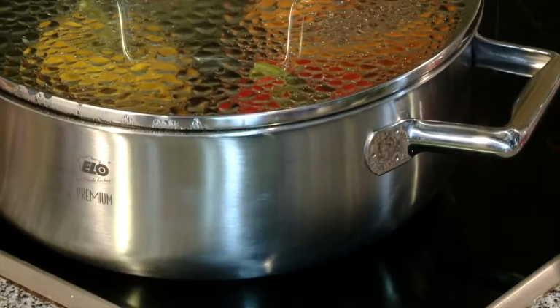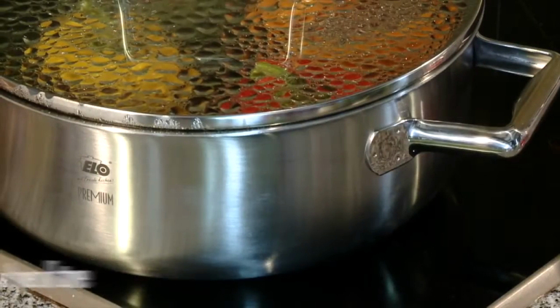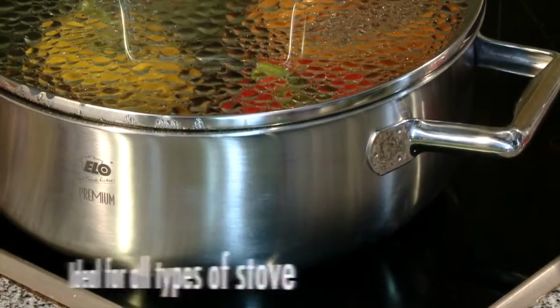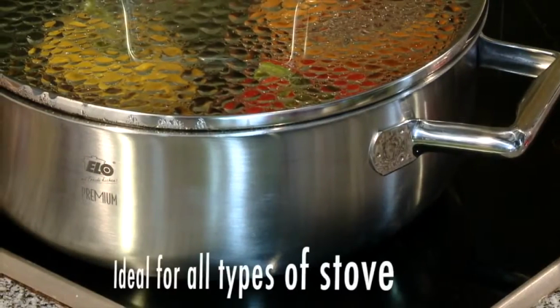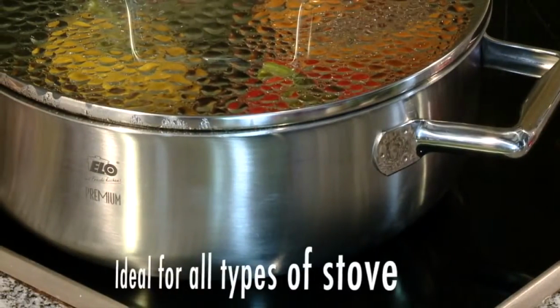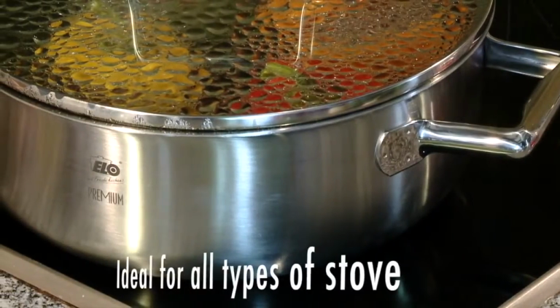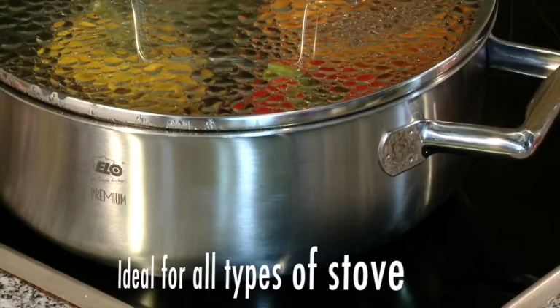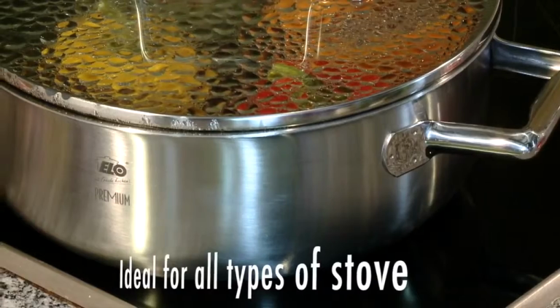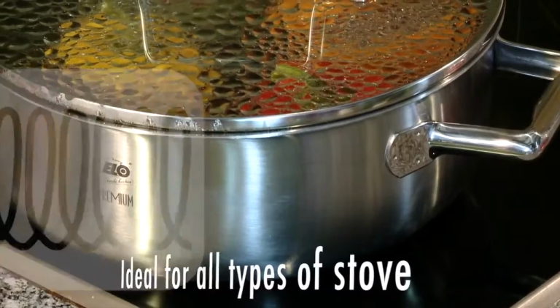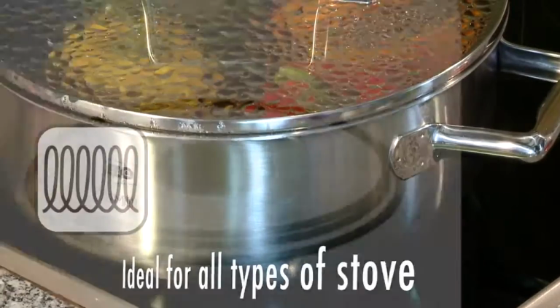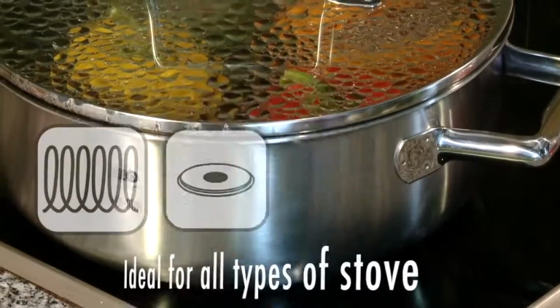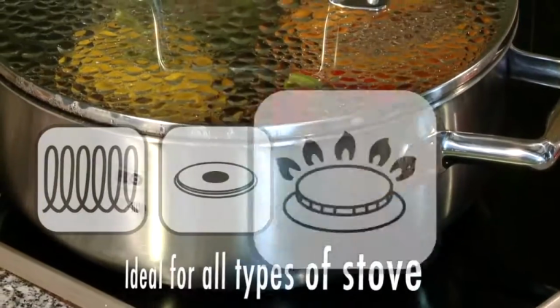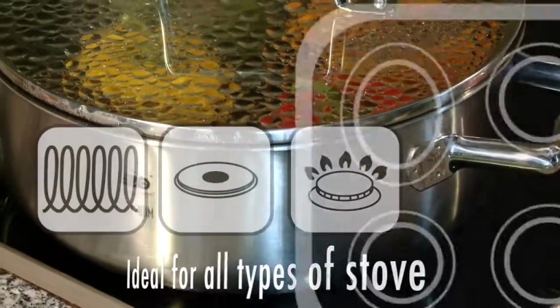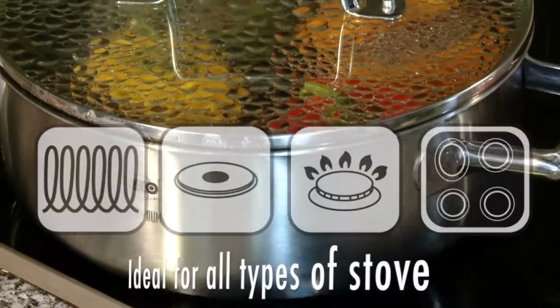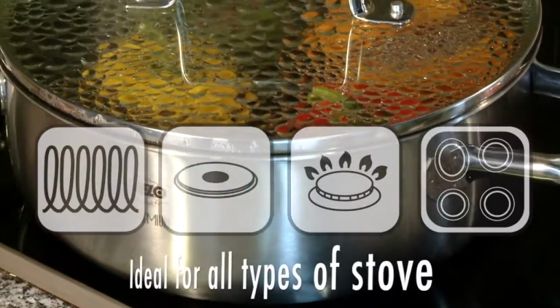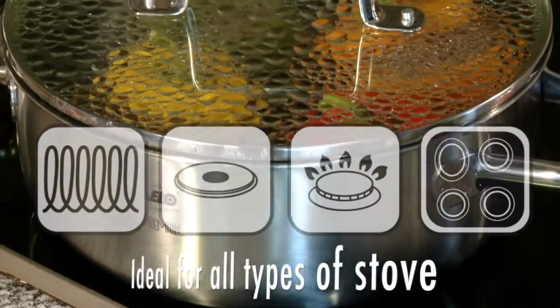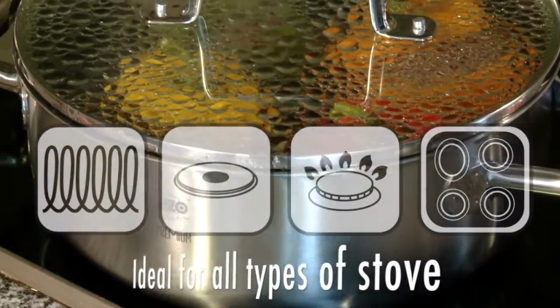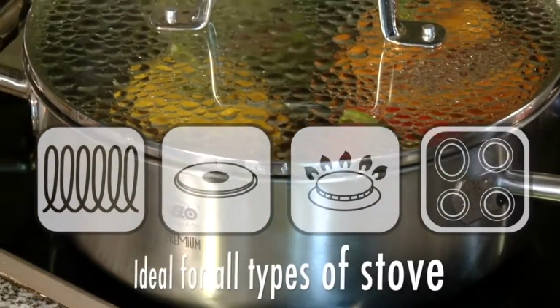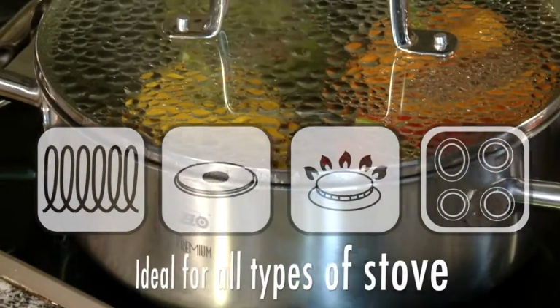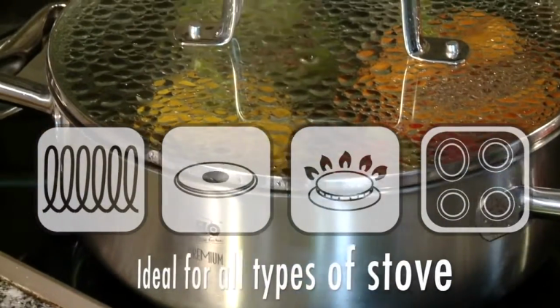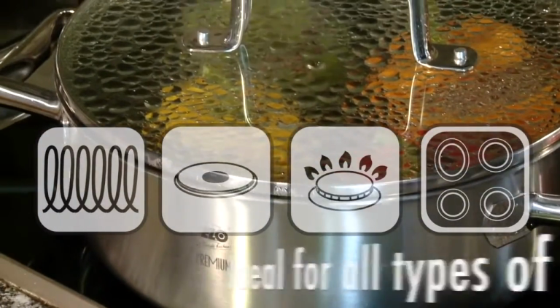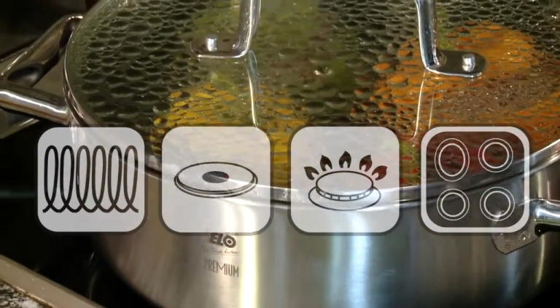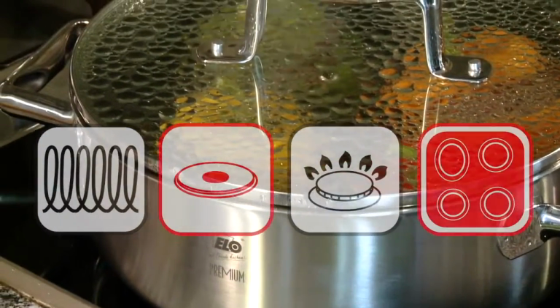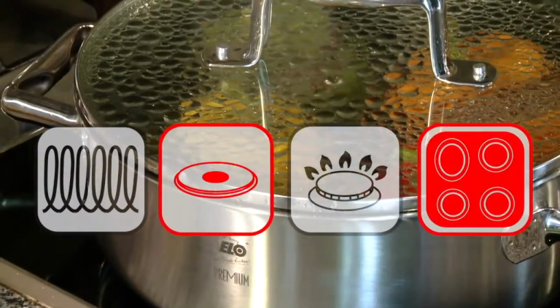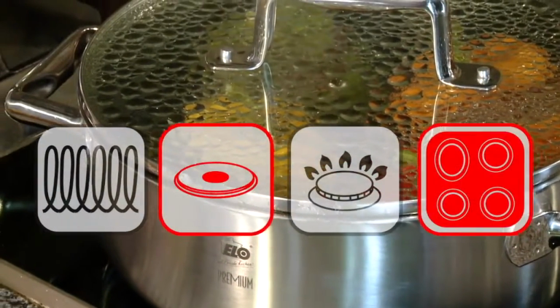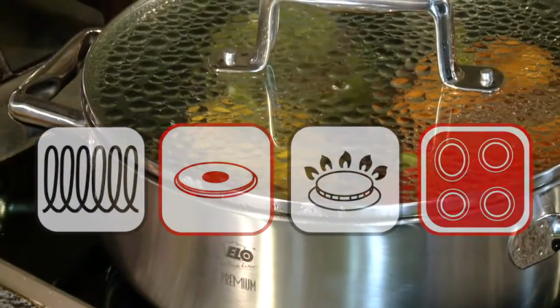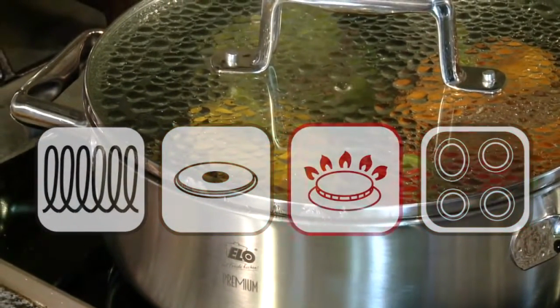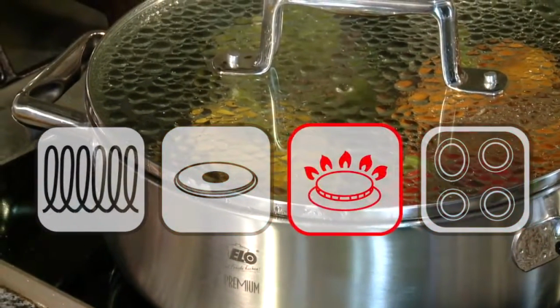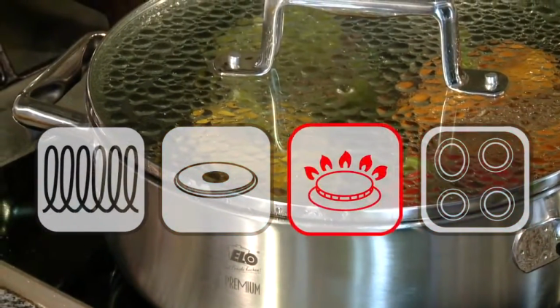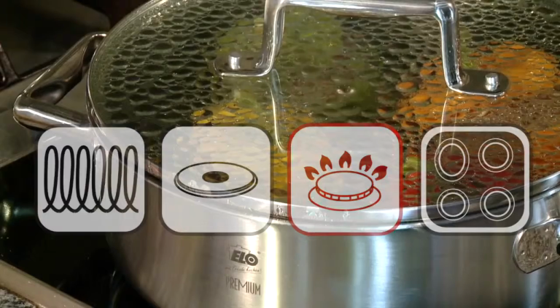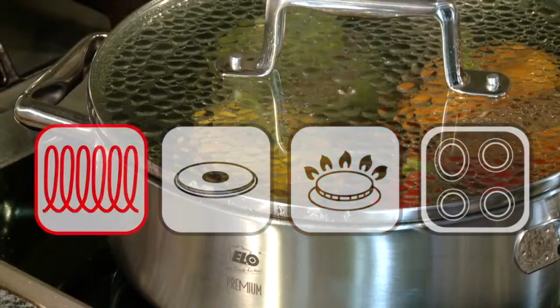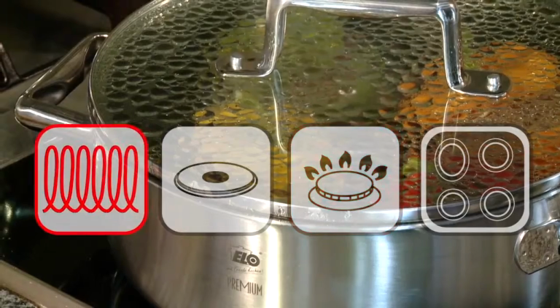ALO Multilayer pots and pans are ideal for every type of stove: electric, gas, and induction.